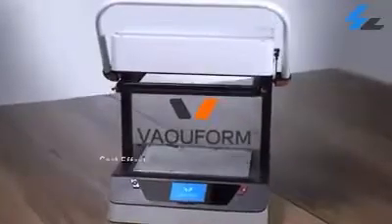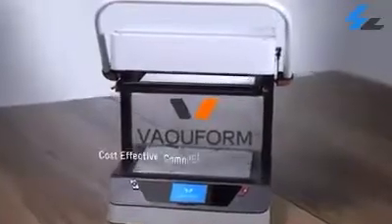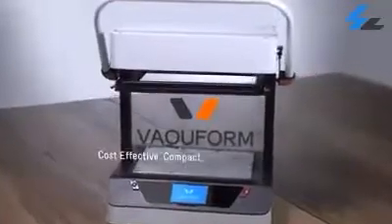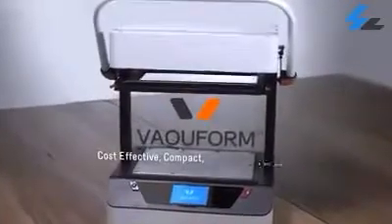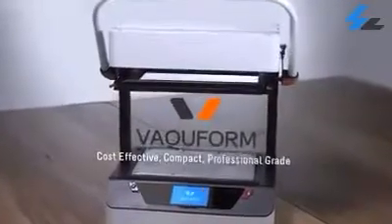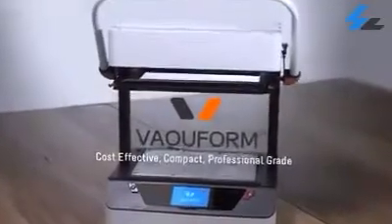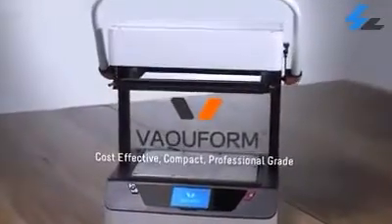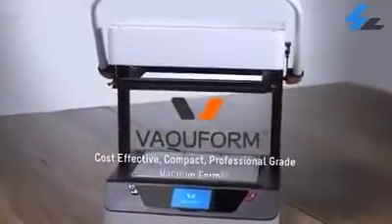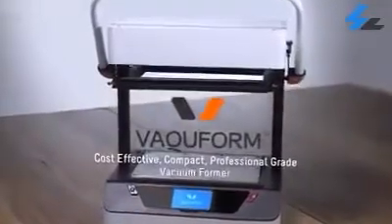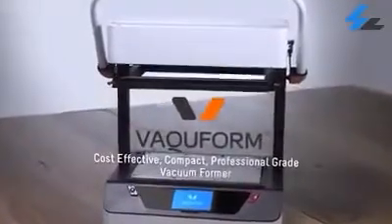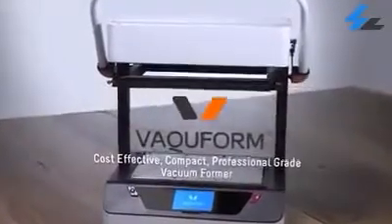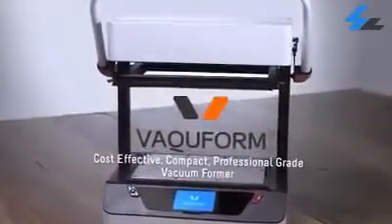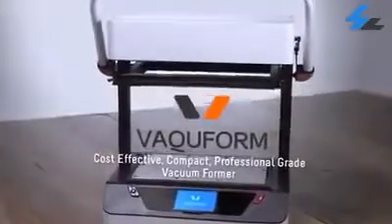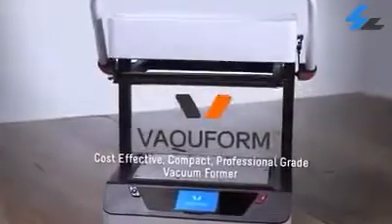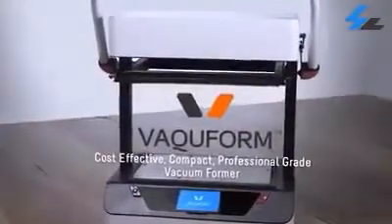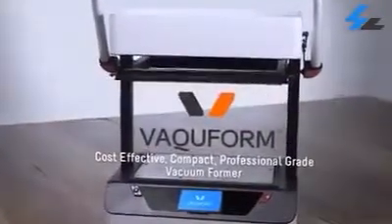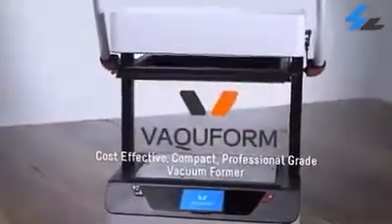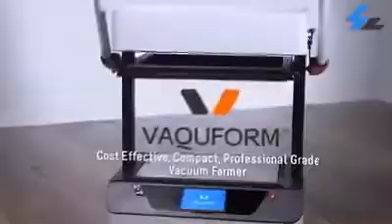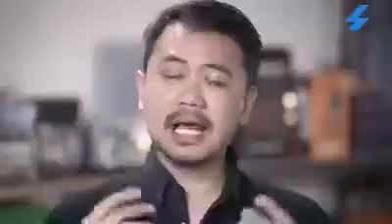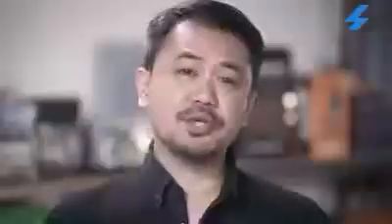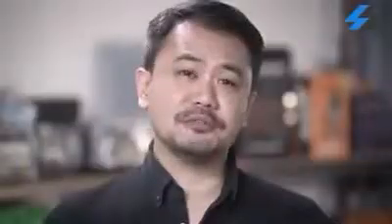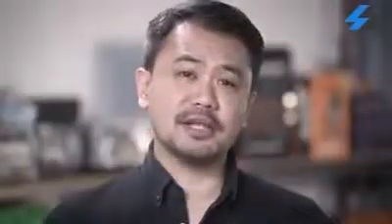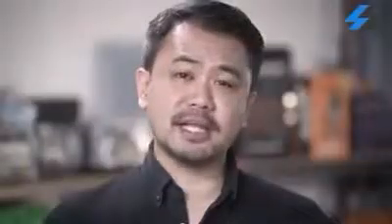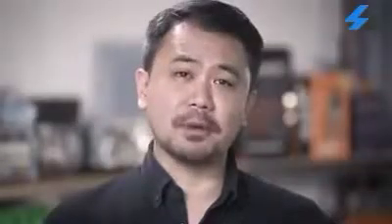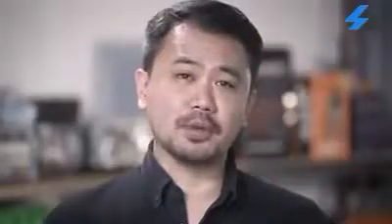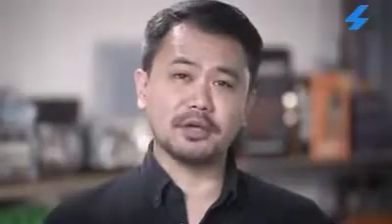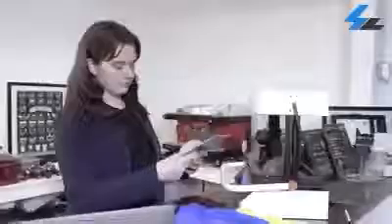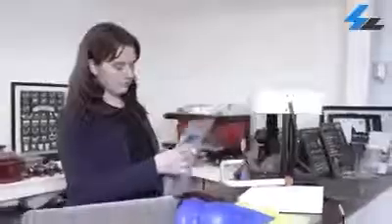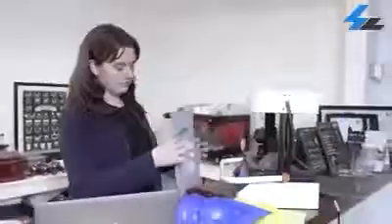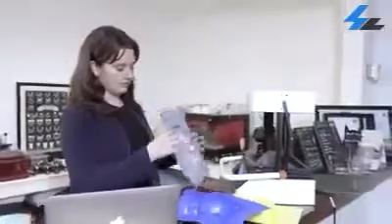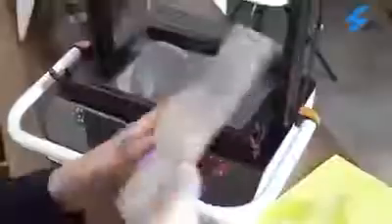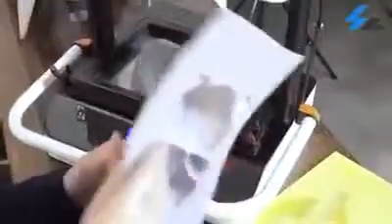With Vaquform, you get a compact professional grade vacuum former without a hefty price tag, allowing you to finally get that ball rolling on that business idea of yours.